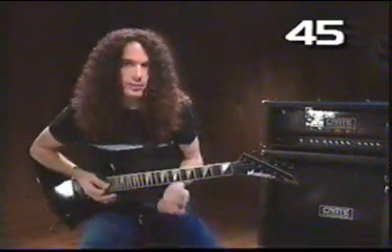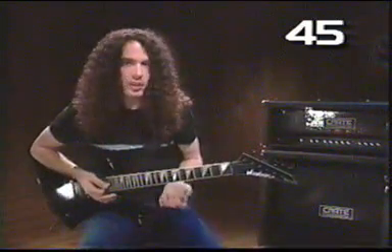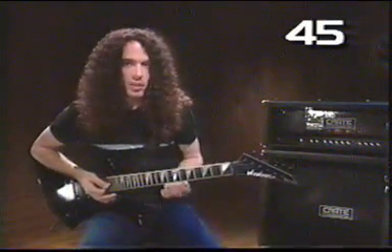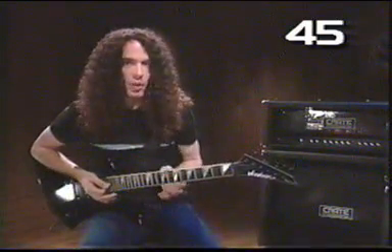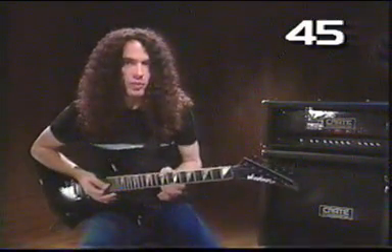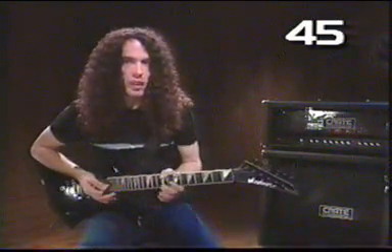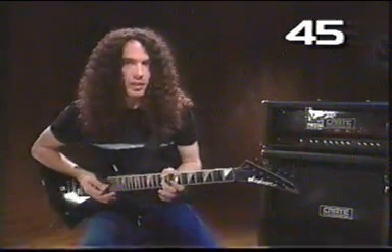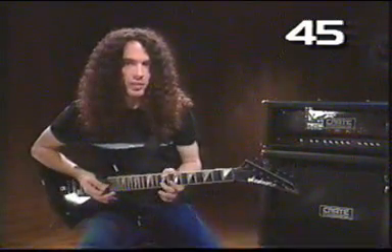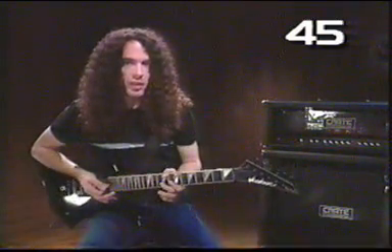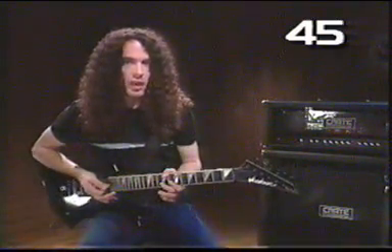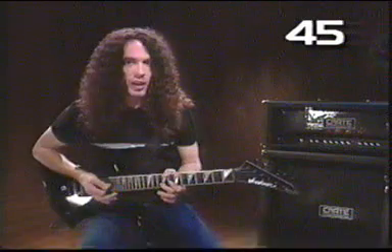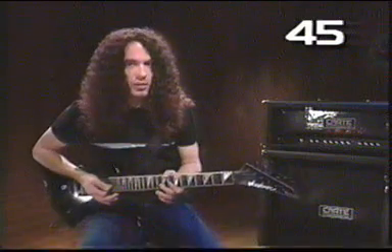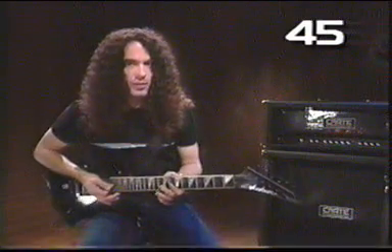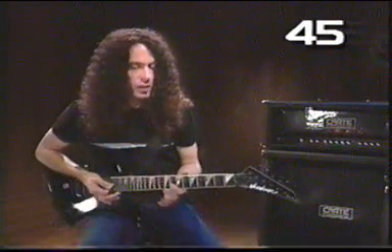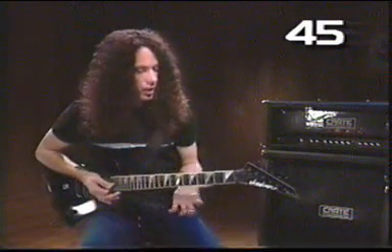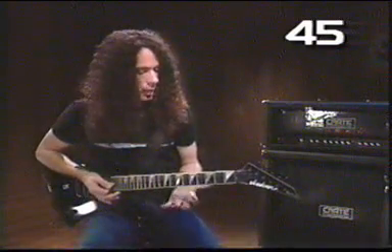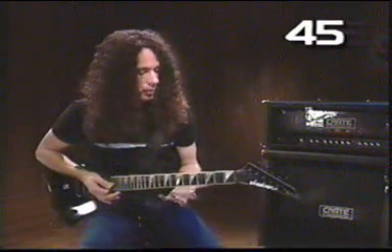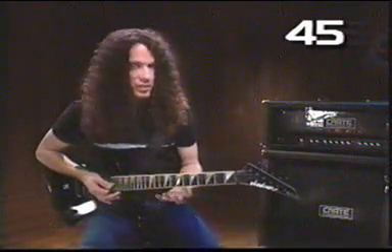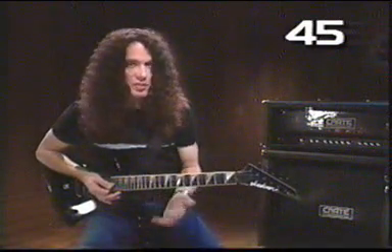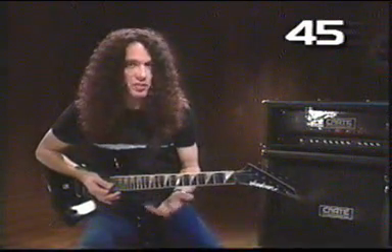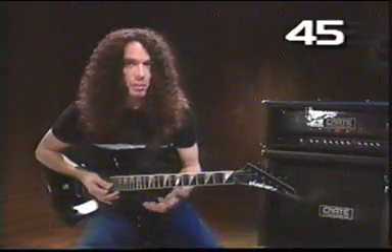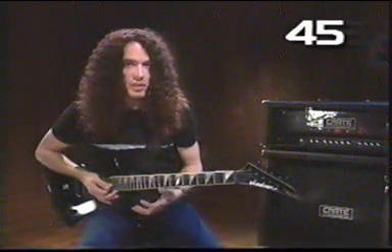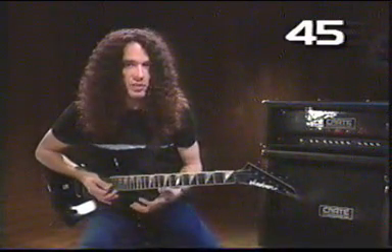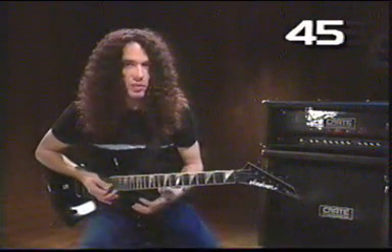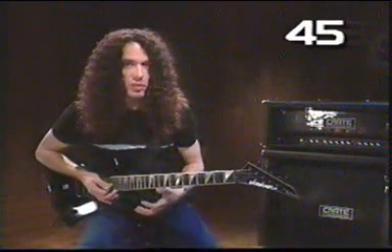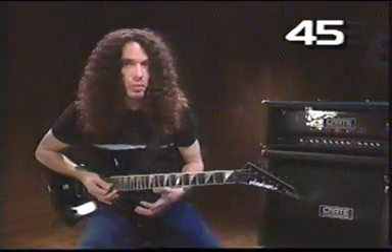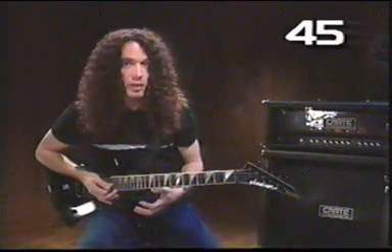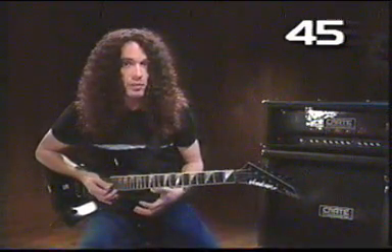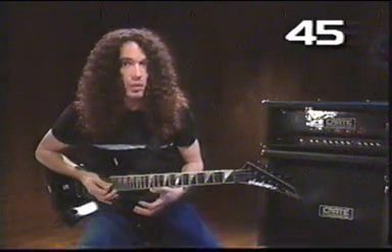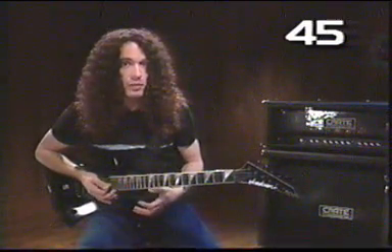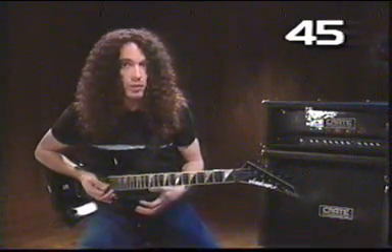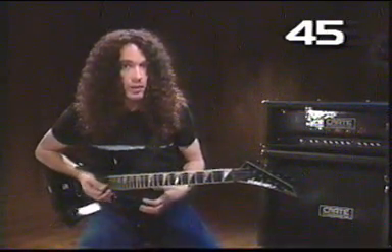These are the notes that are in the scale and you have to kind of memorize the shape of these notes, so I'll play them slowly for you.